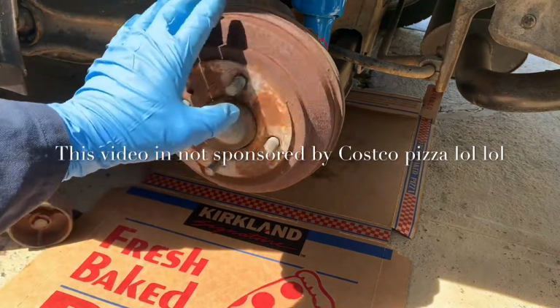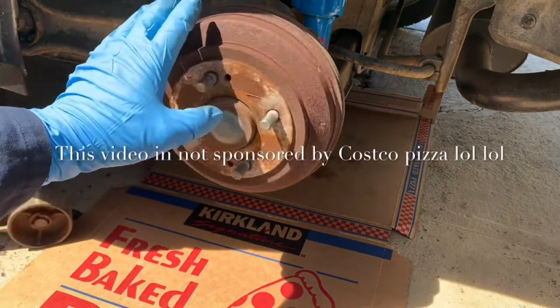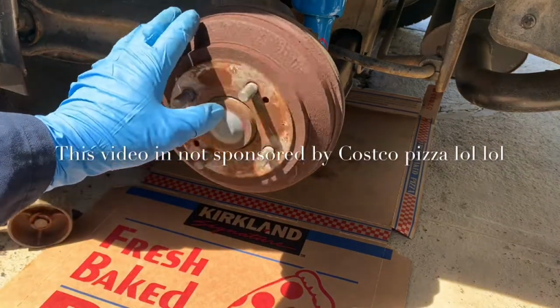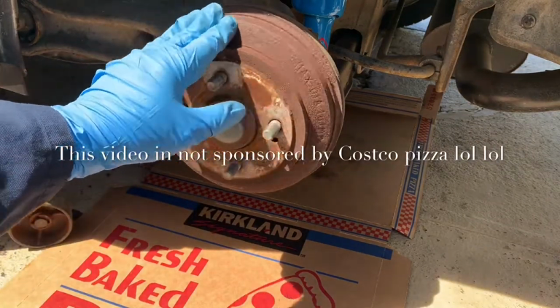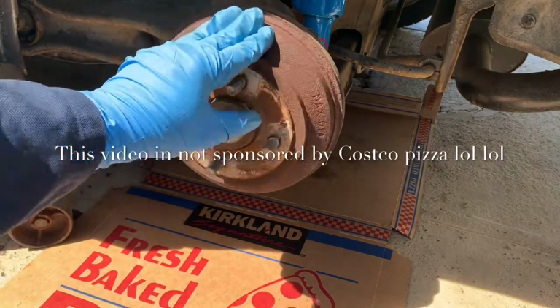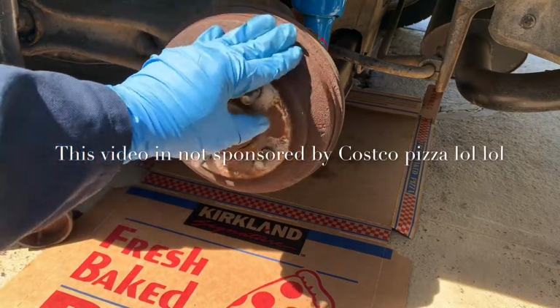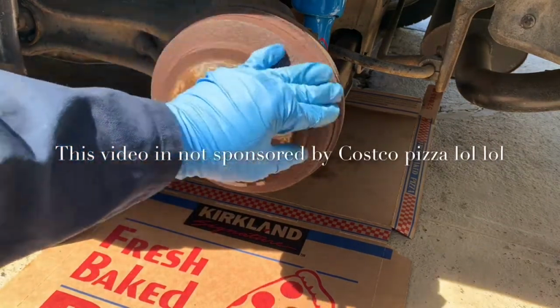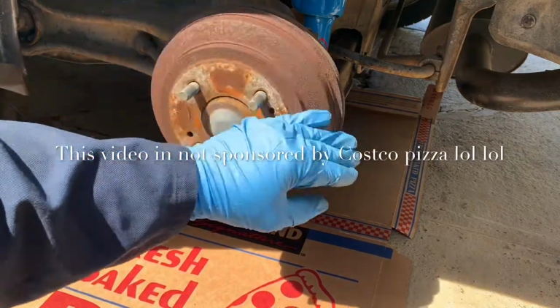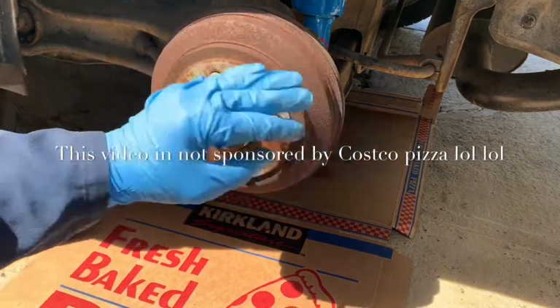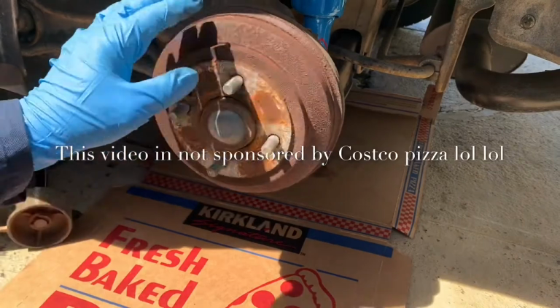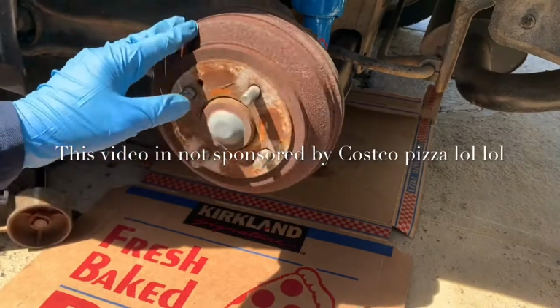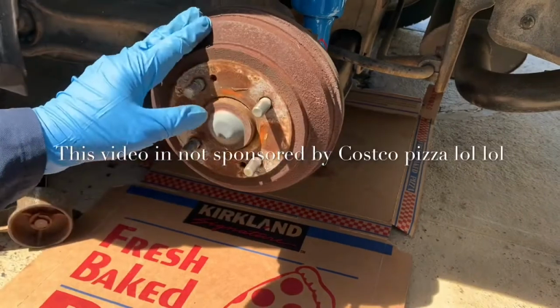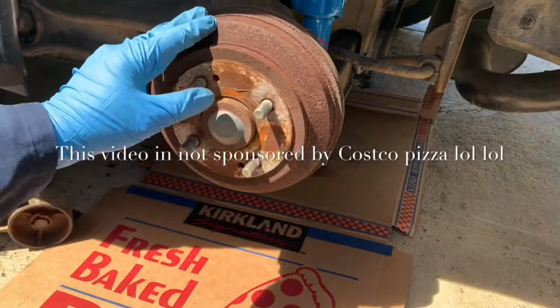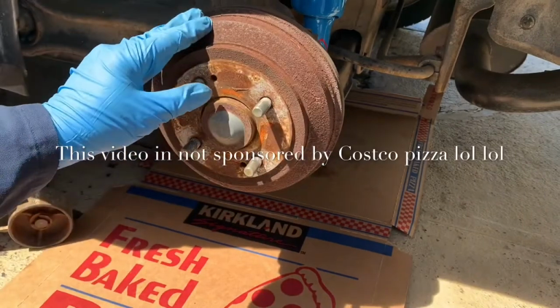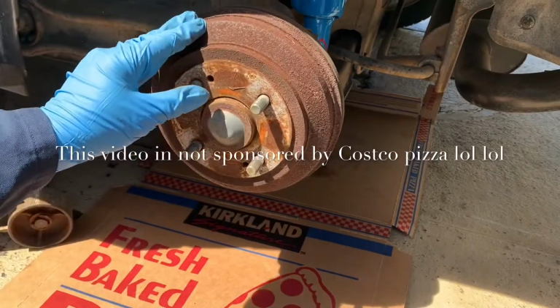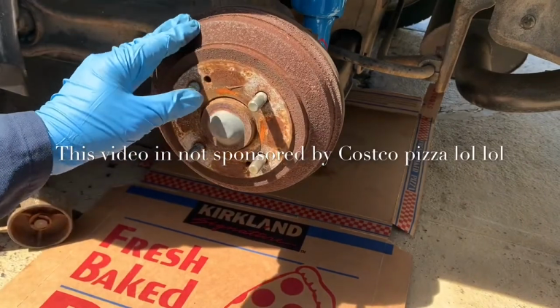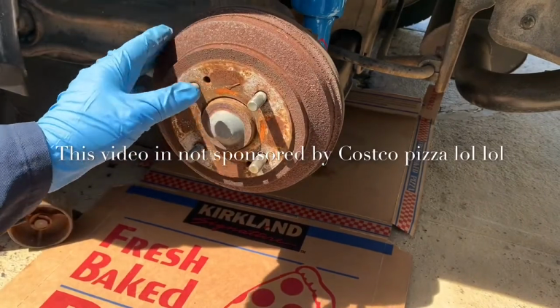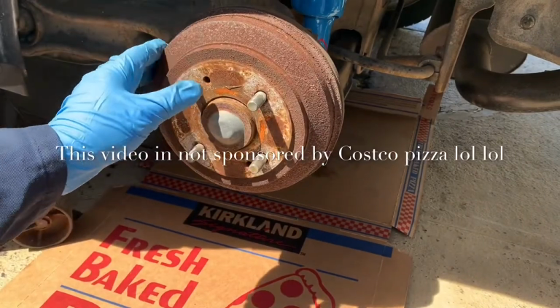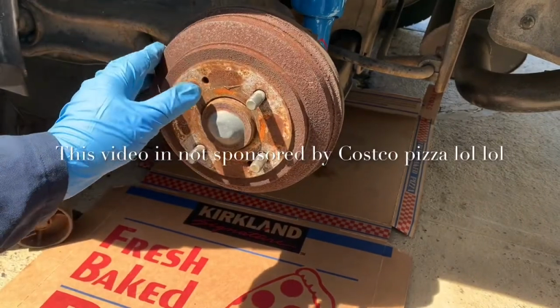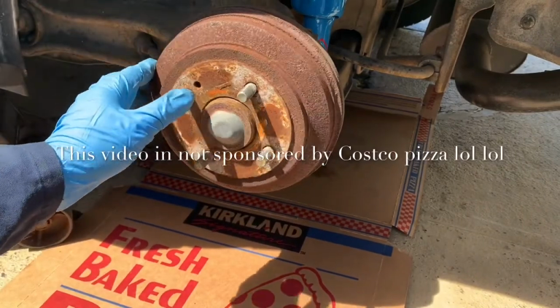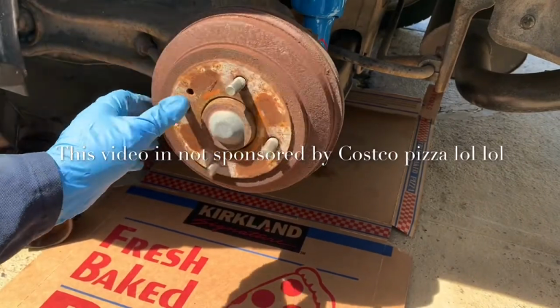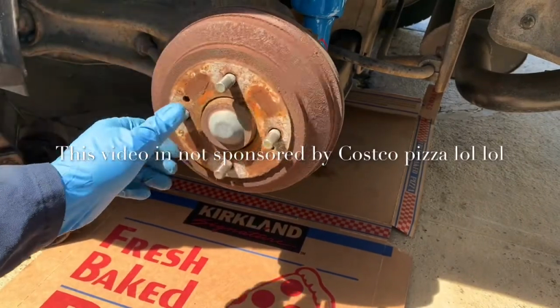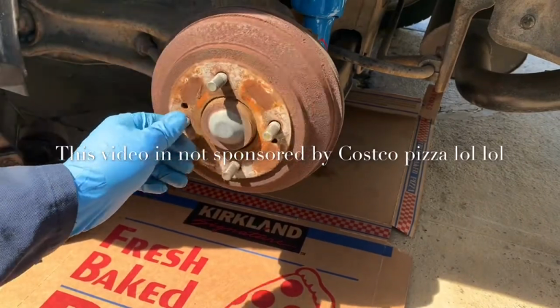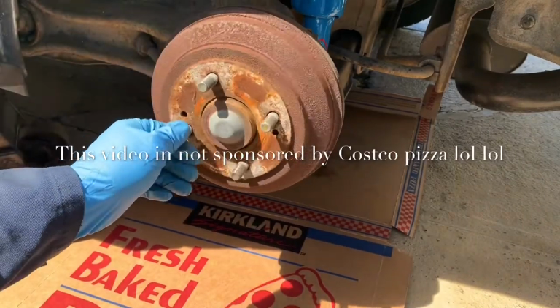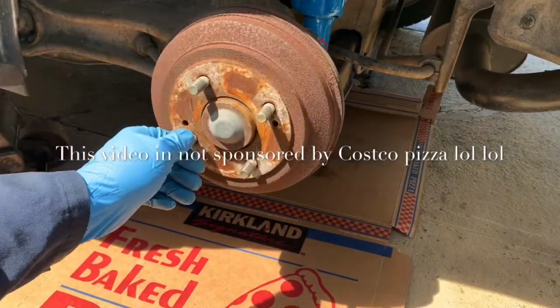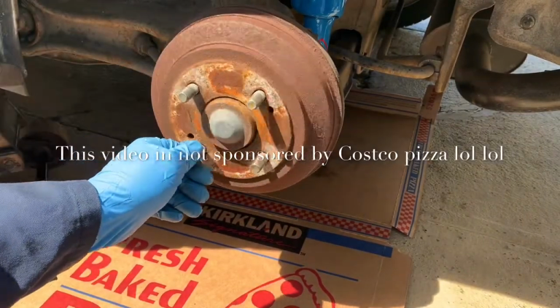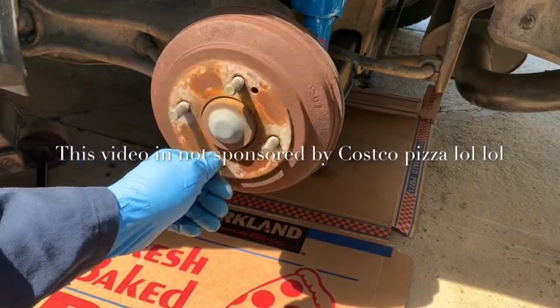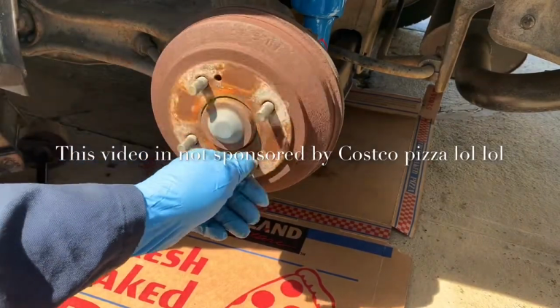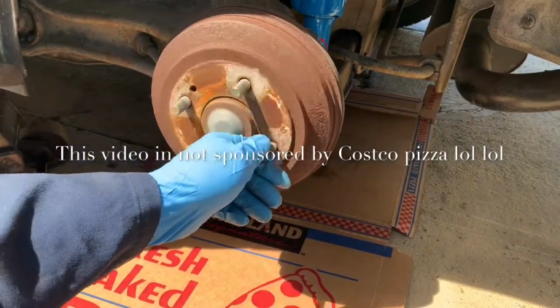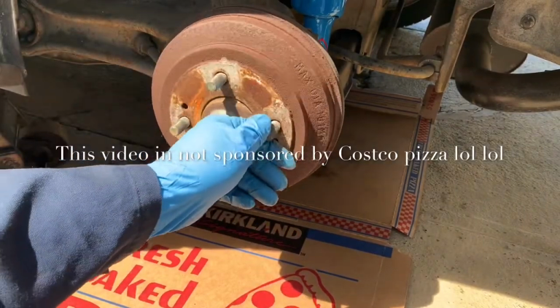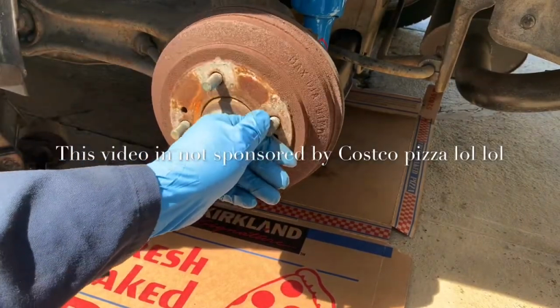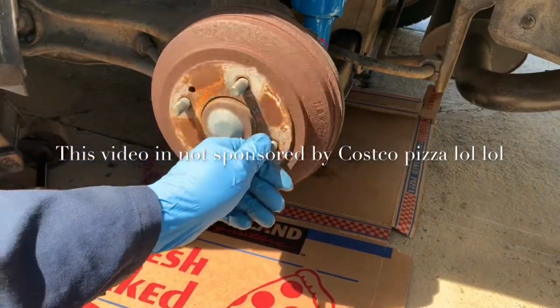Today I'm going to show you how to replace the drum brakes on an 88 CRX SI.